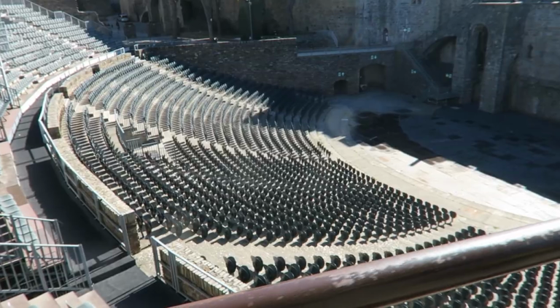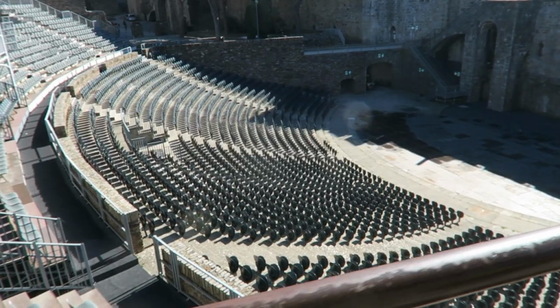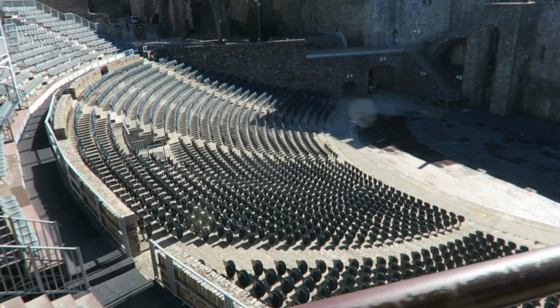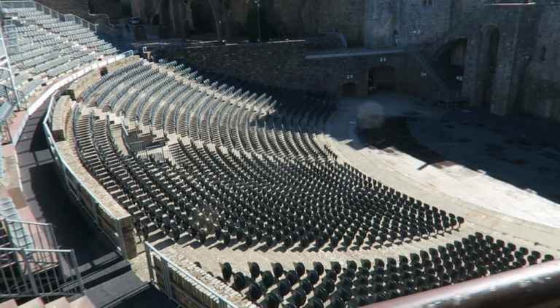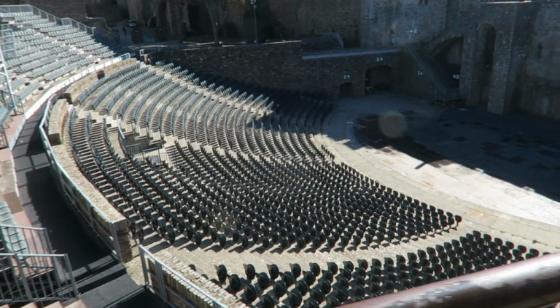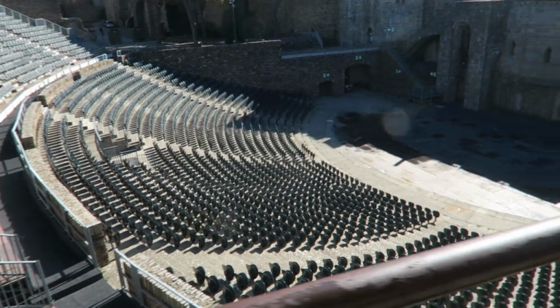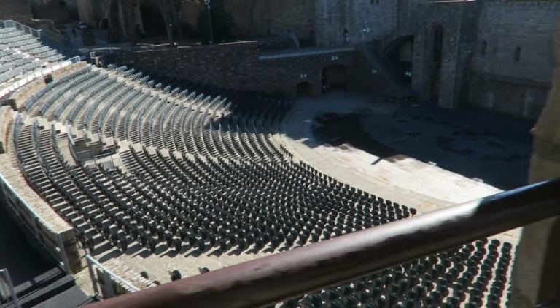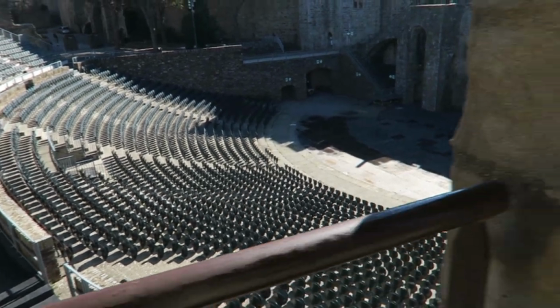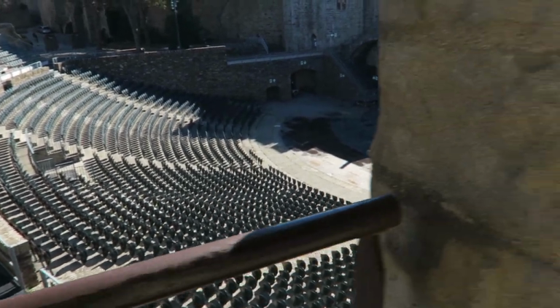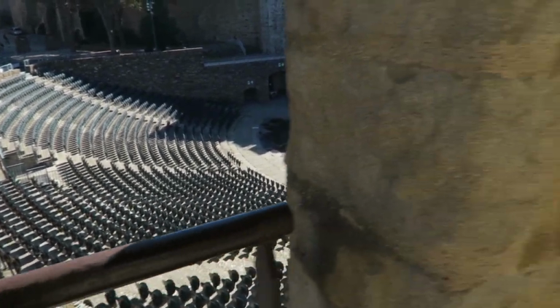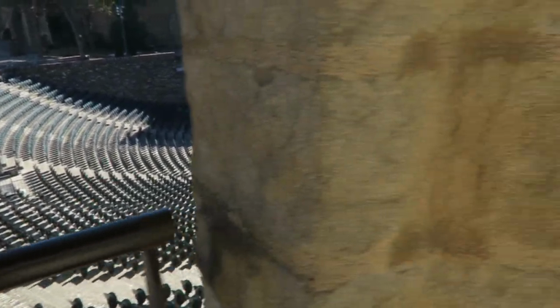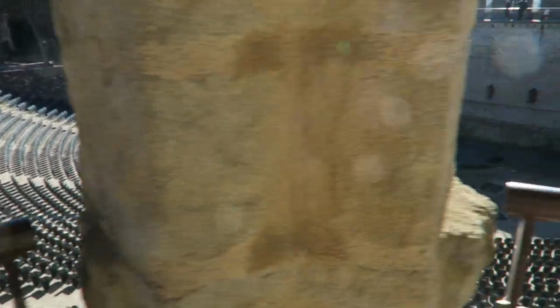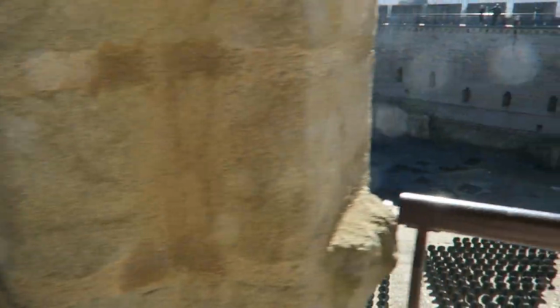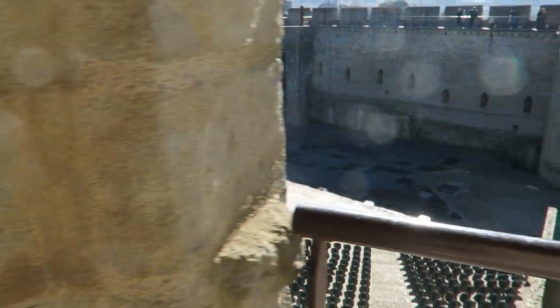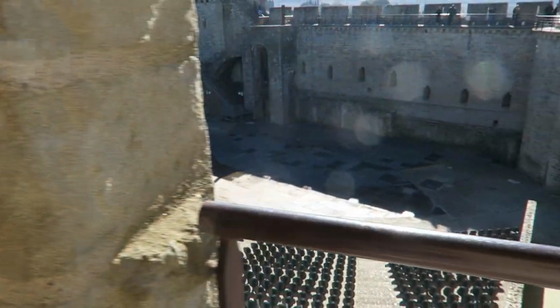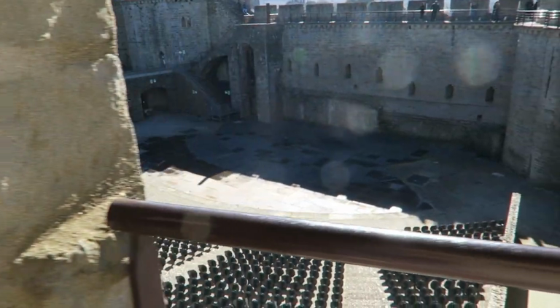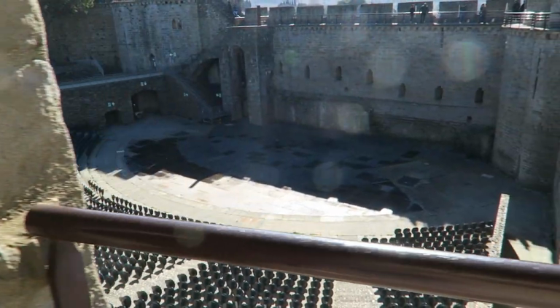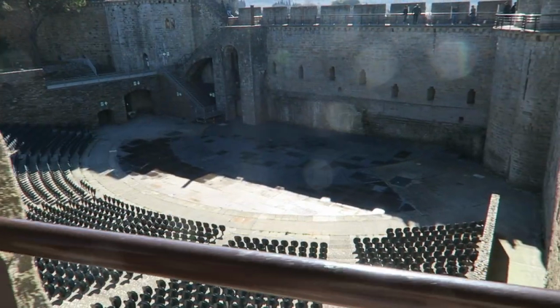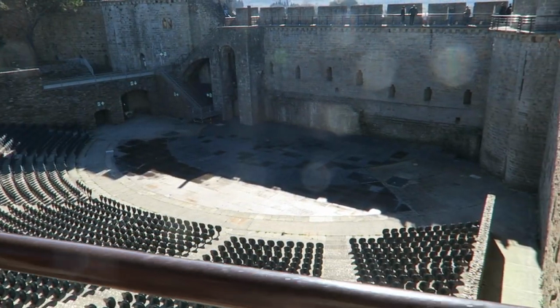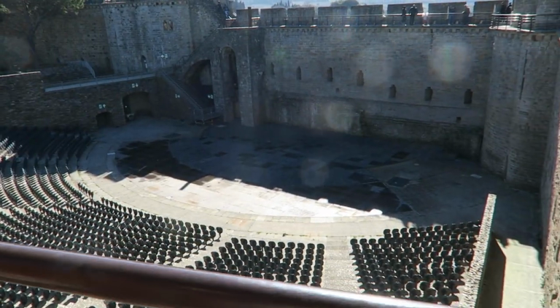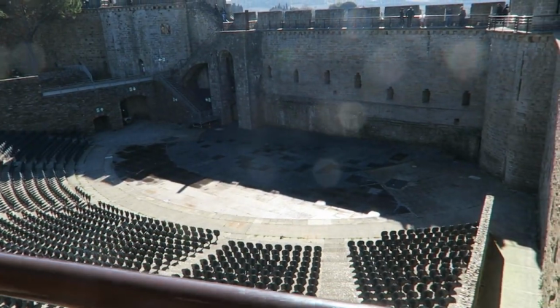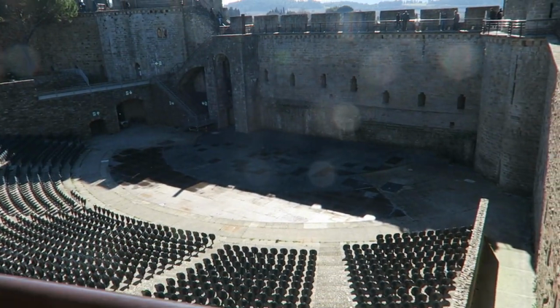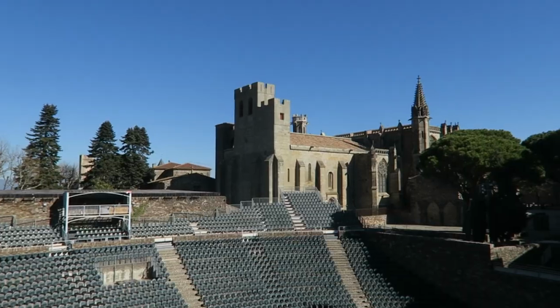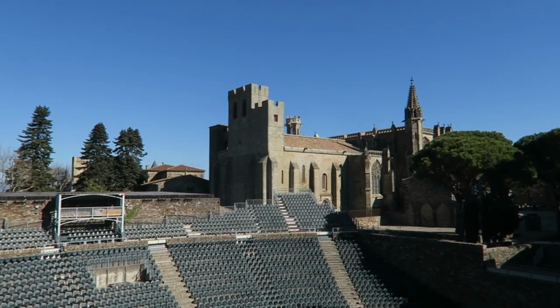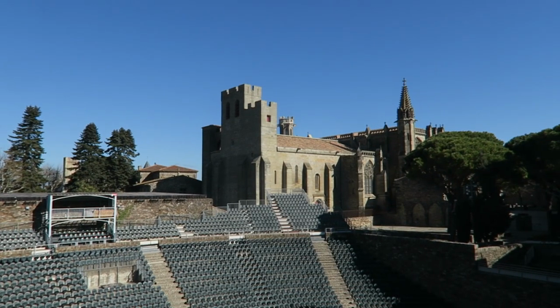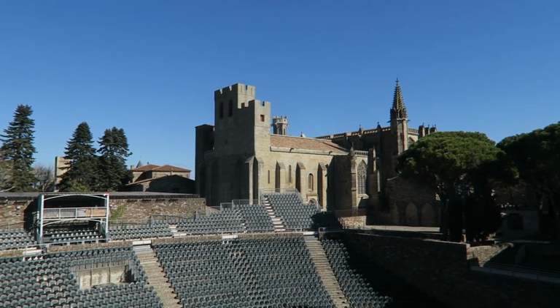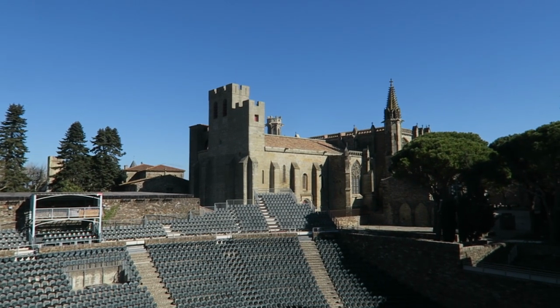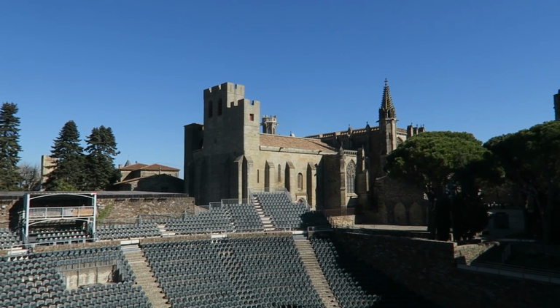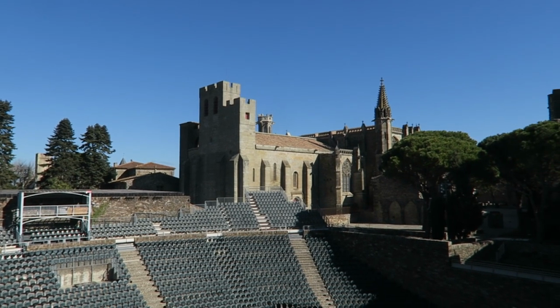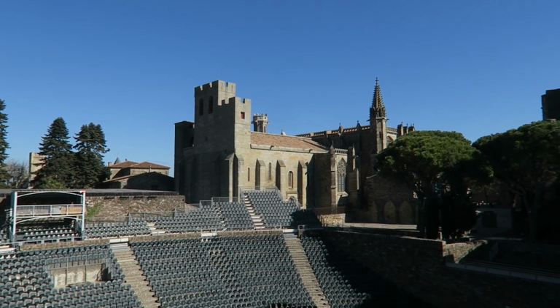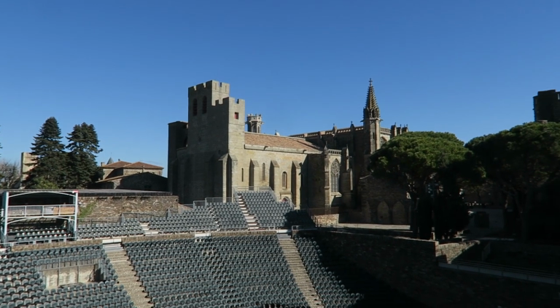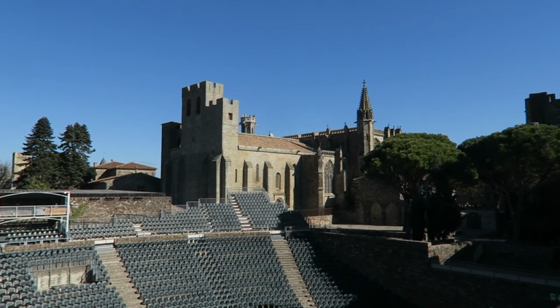Past this viewpoint there is an amphitheatre inside the walls of the castle and you get a great view of the cathedral.